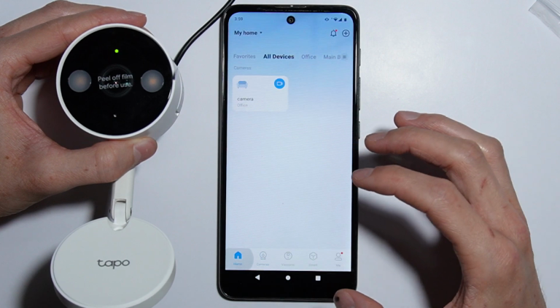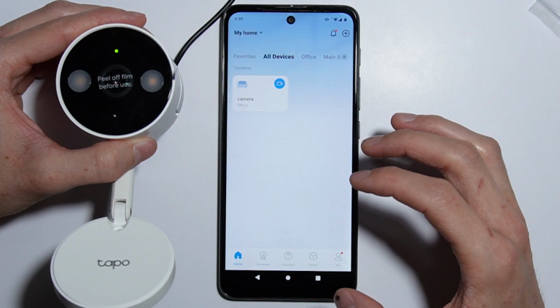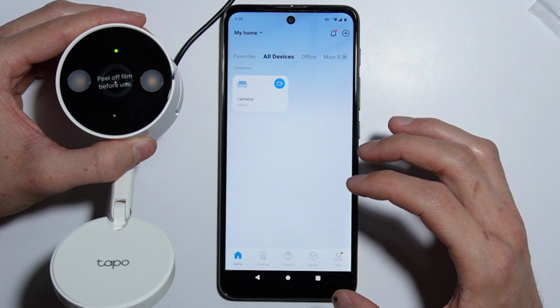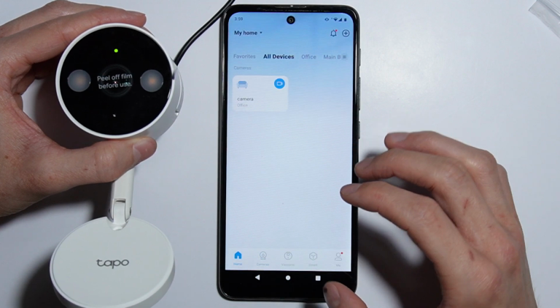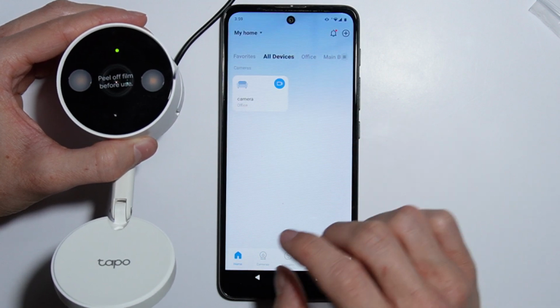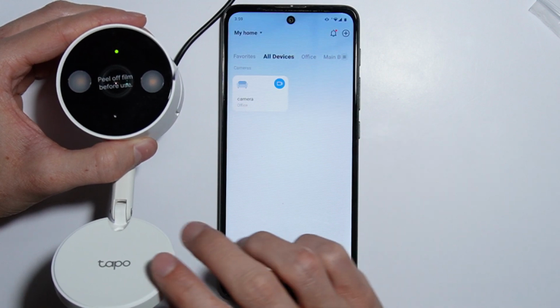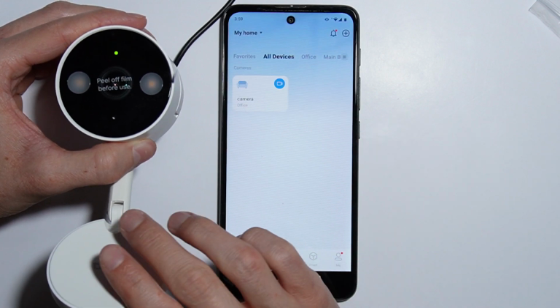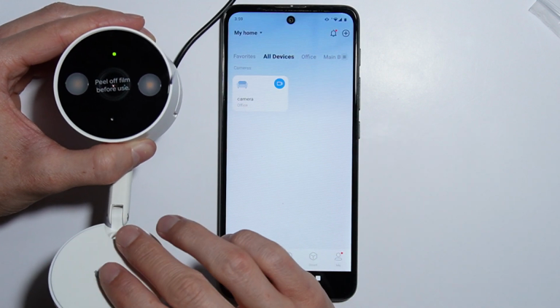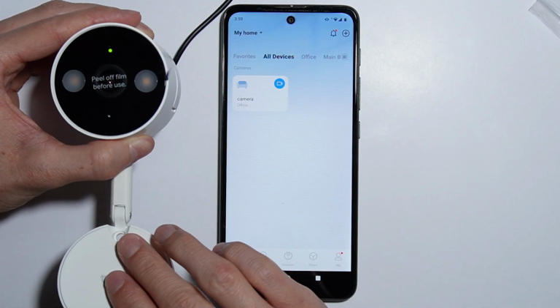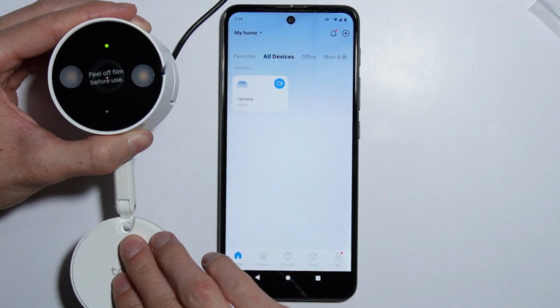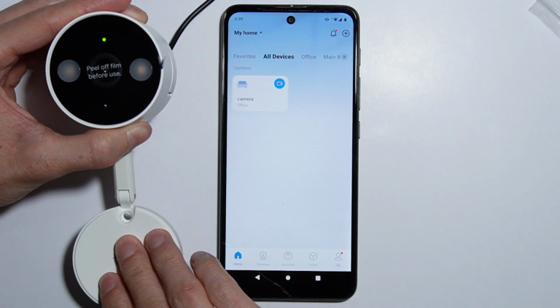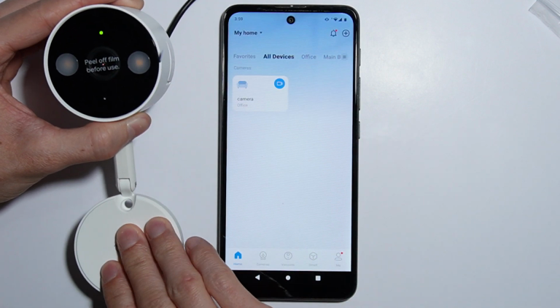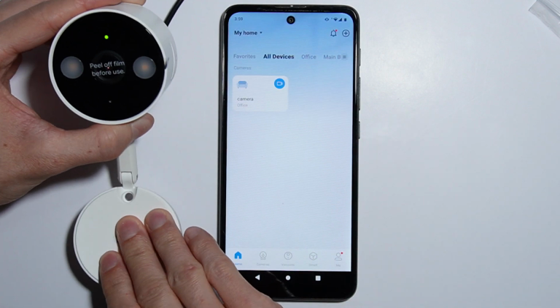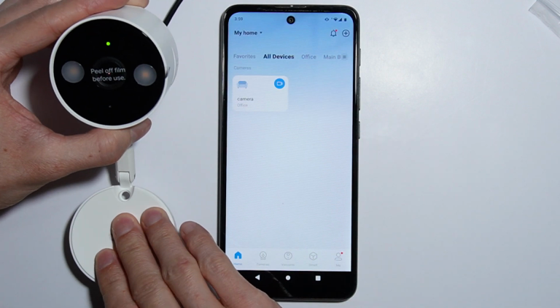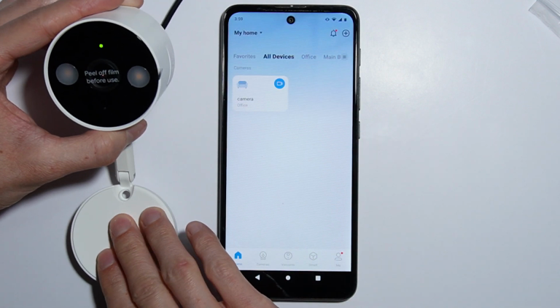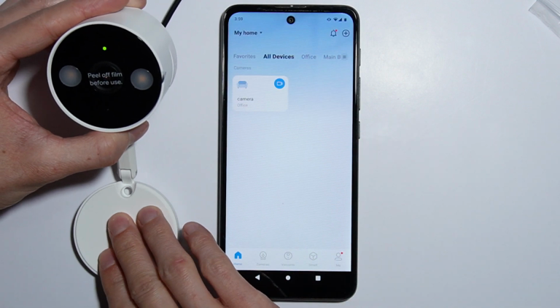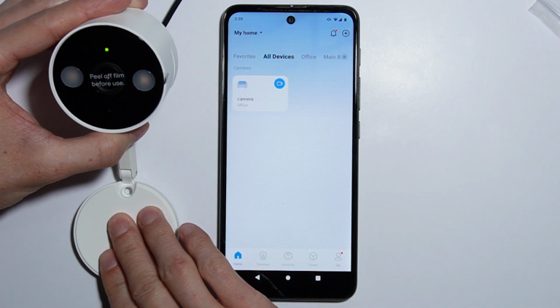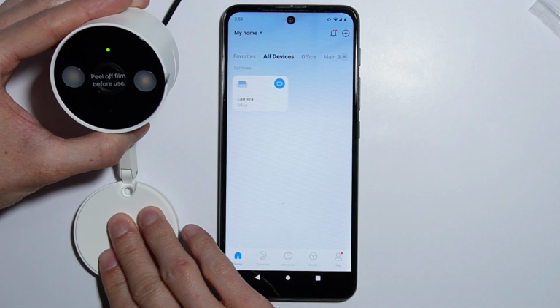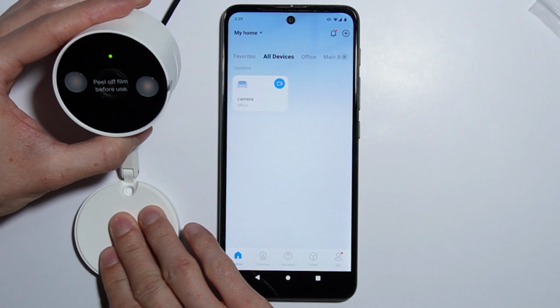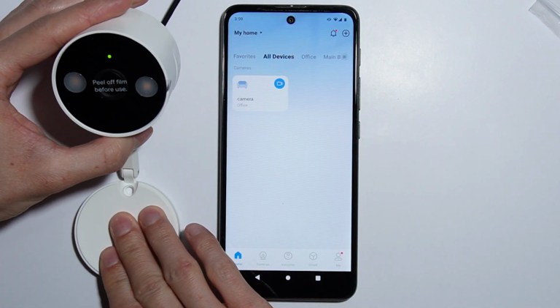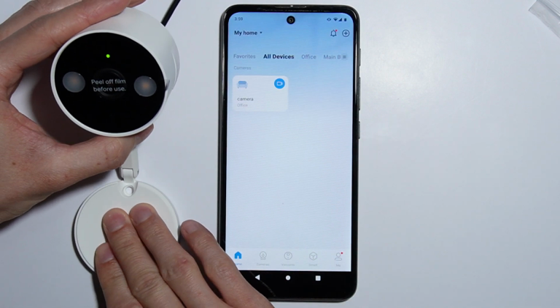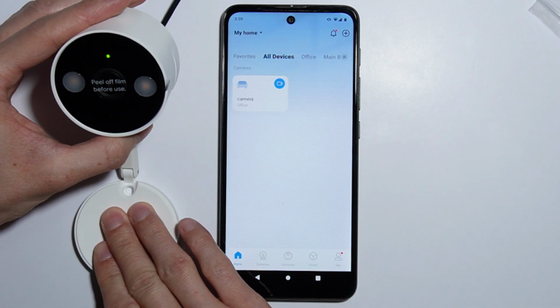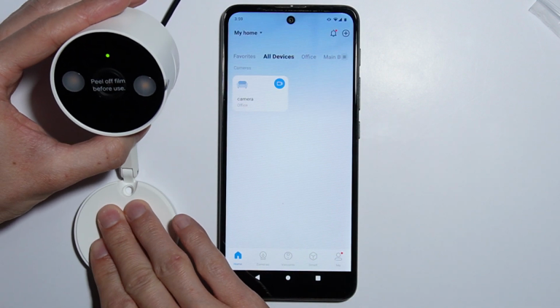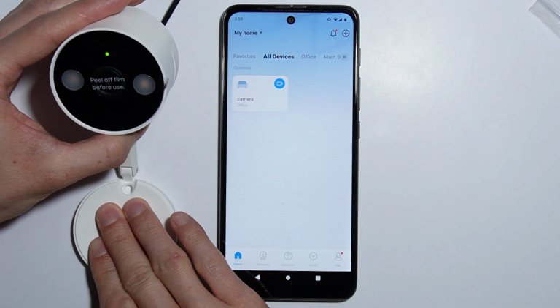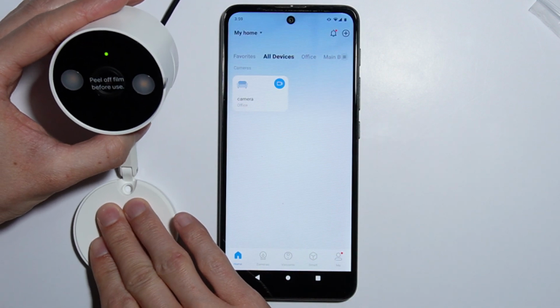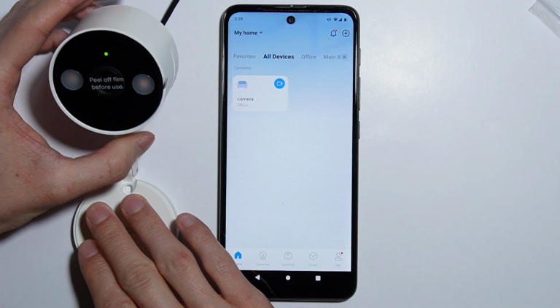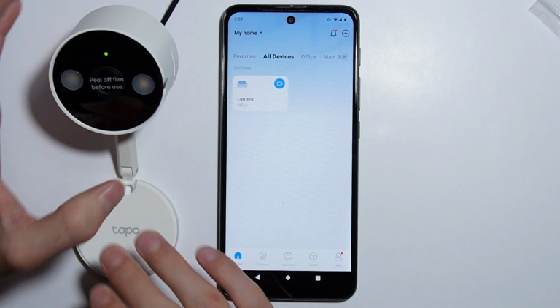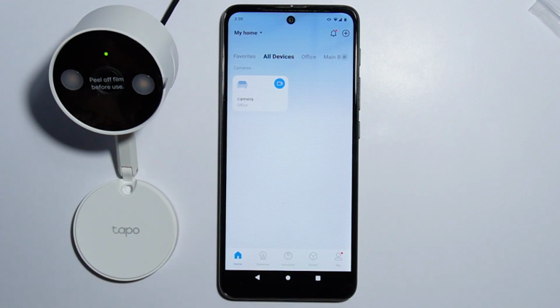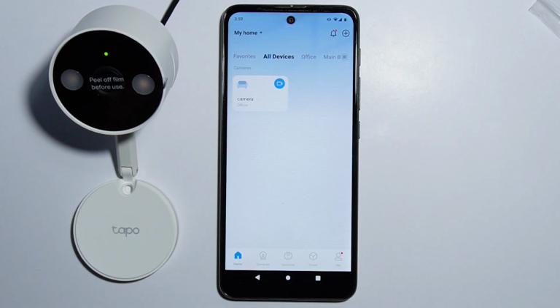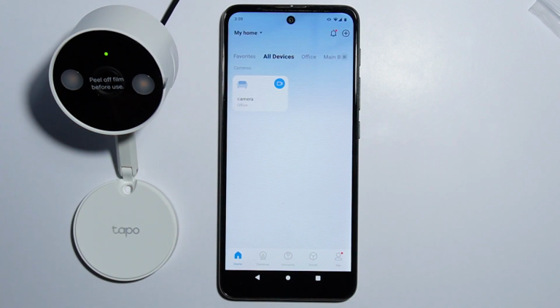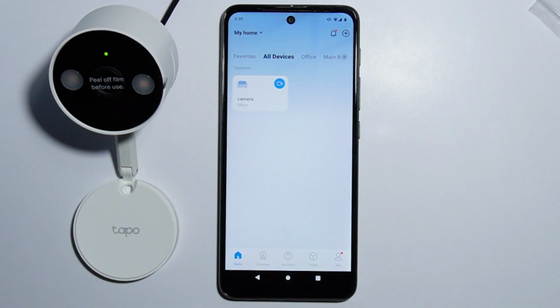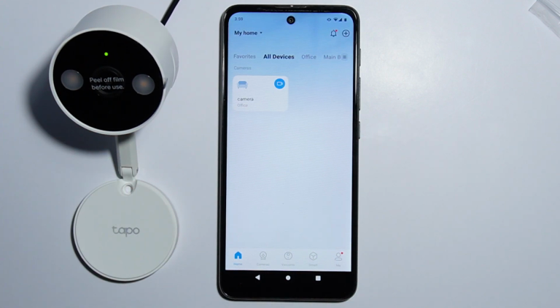That's all about setting up the Tapo C120 camera and the application. Thank you for watching, and please subscribe.